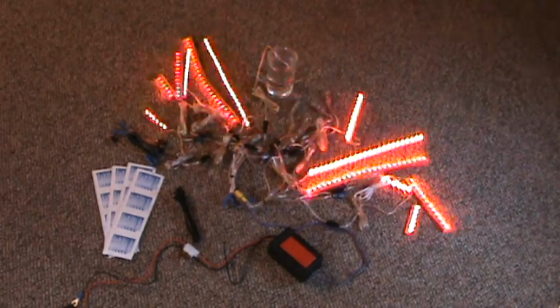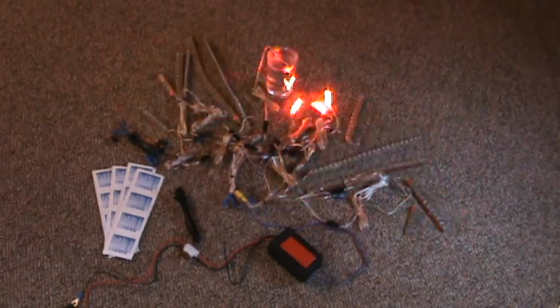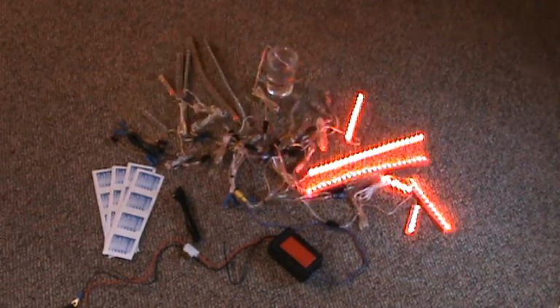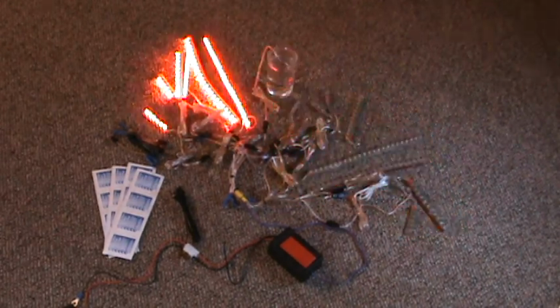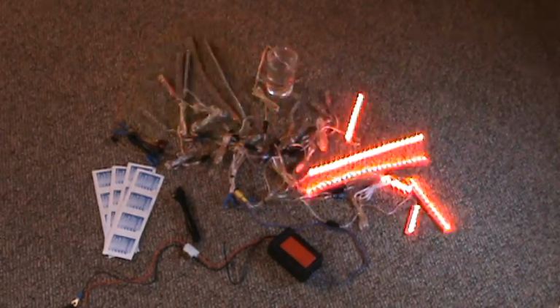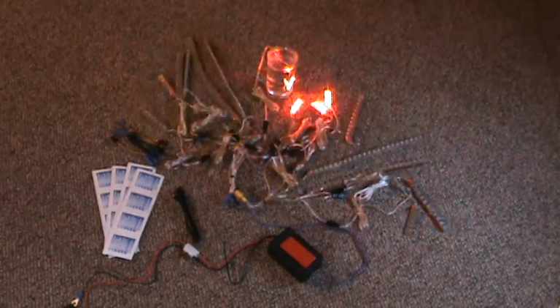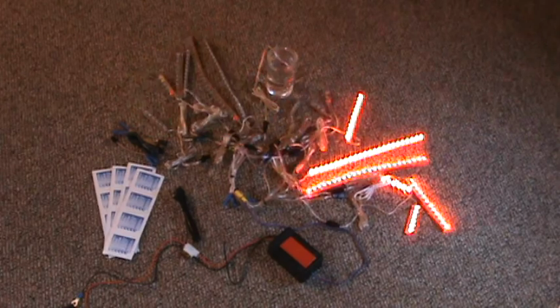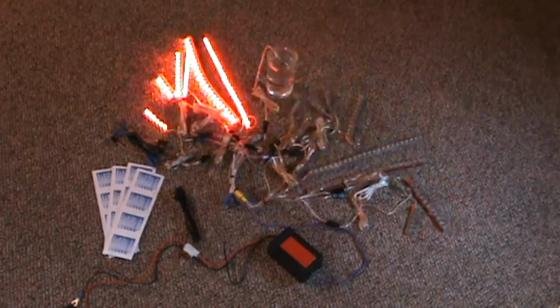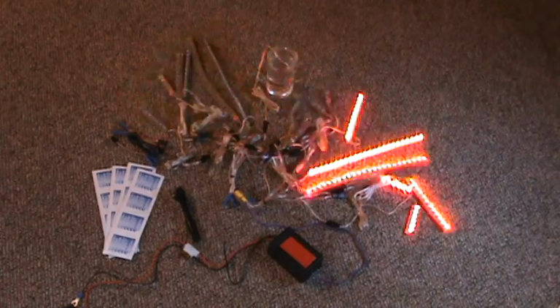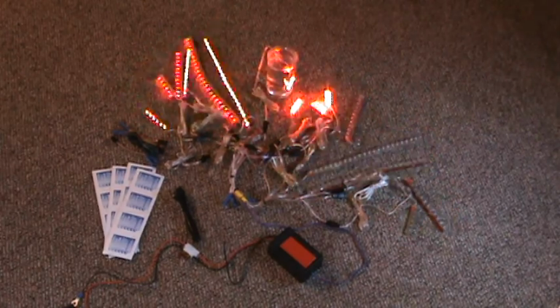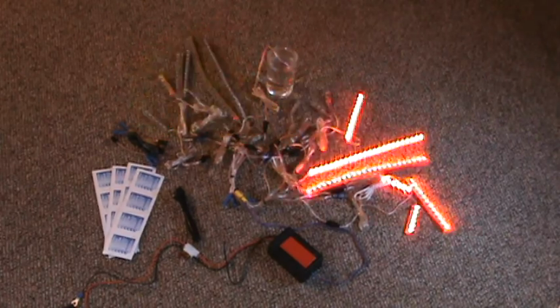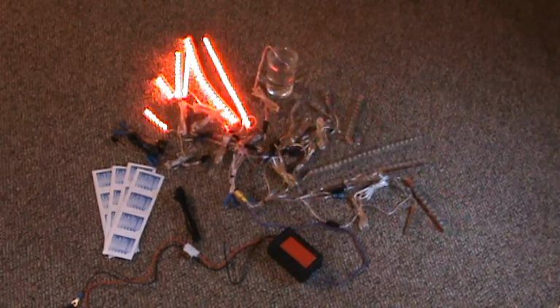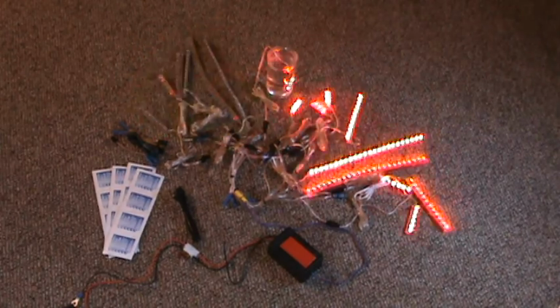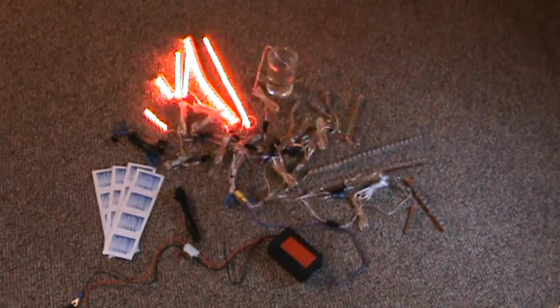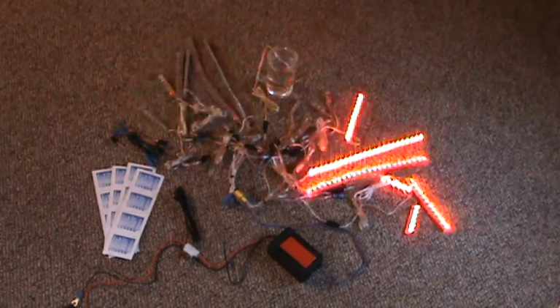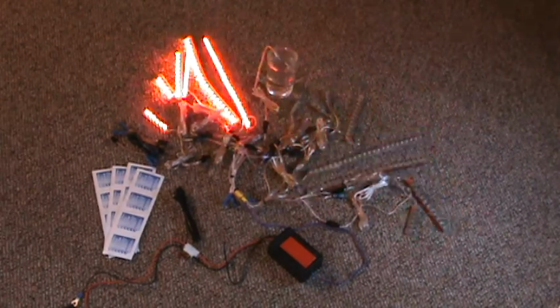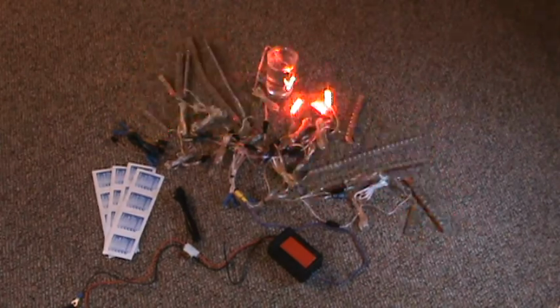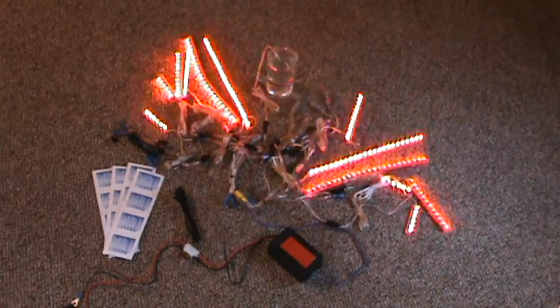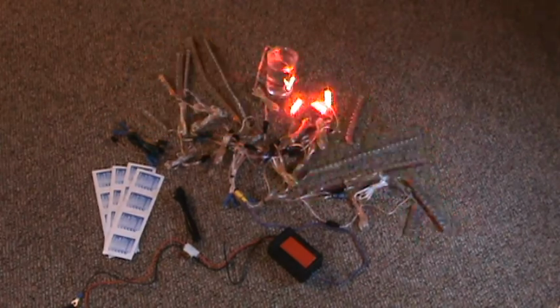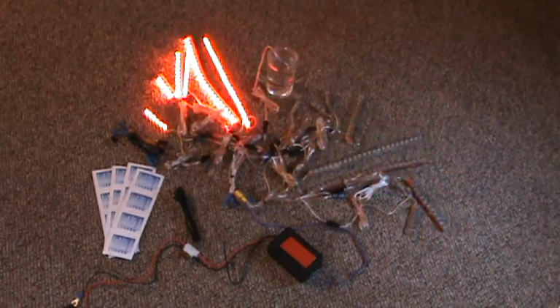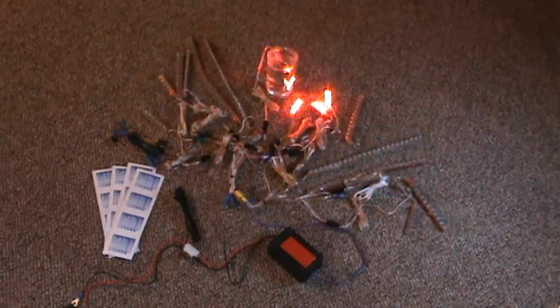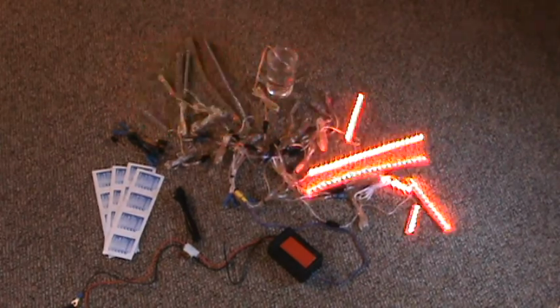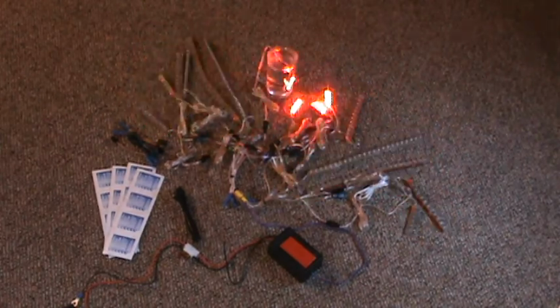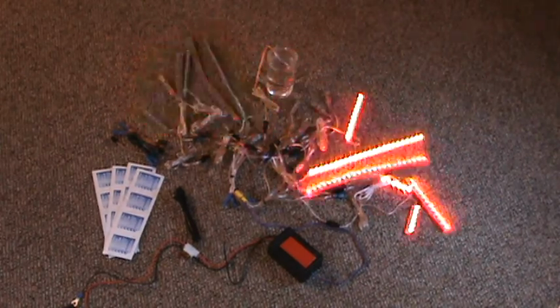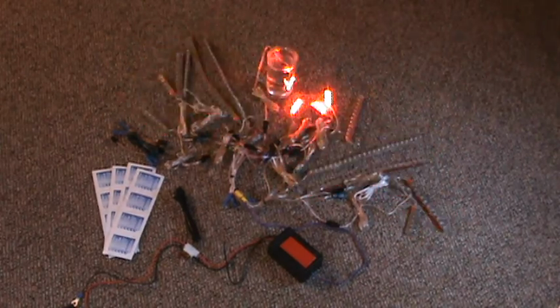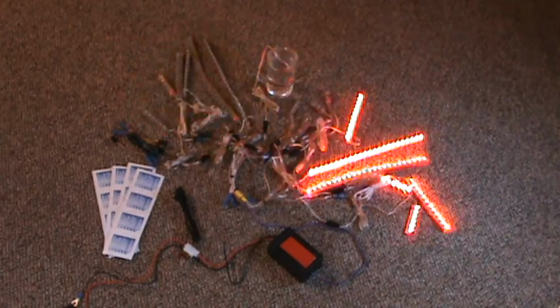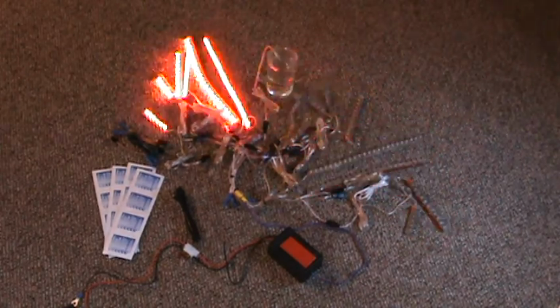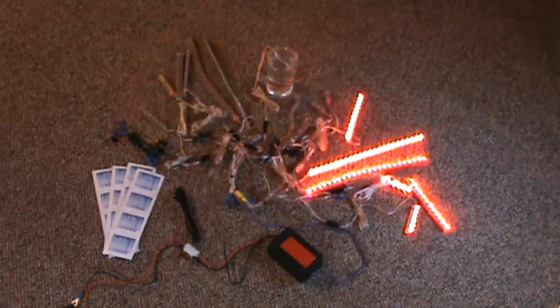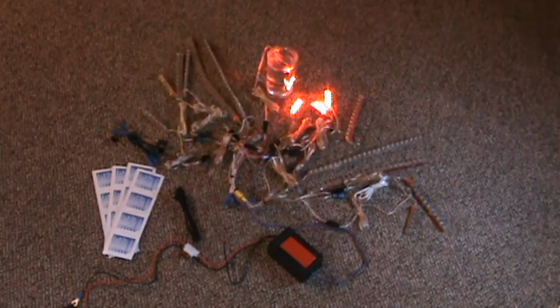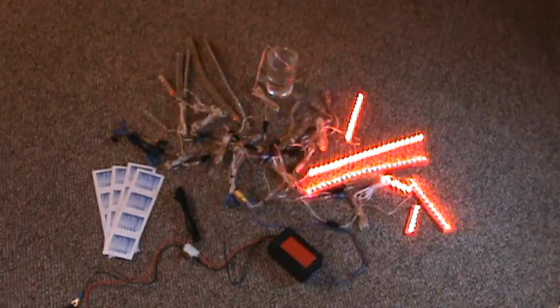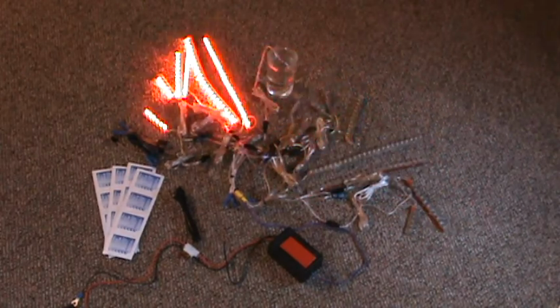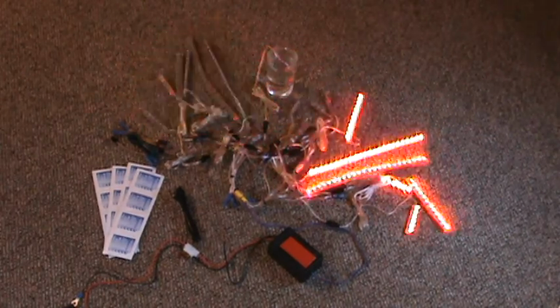Check them out at keyrazyleds.com and I'll build you a custom kit. Thanks a lot and have a great day. Bye.